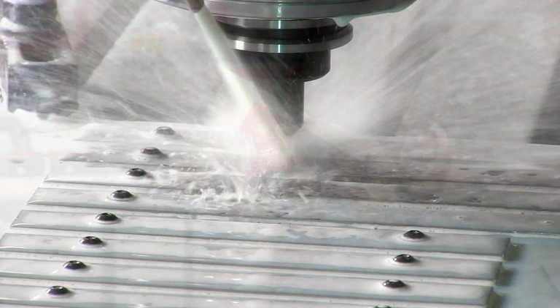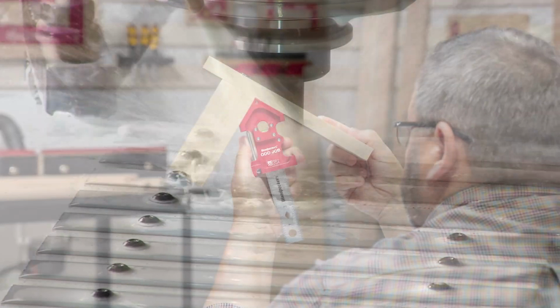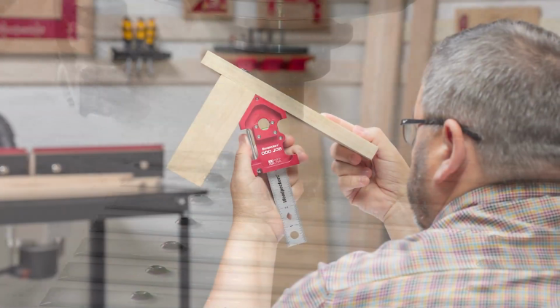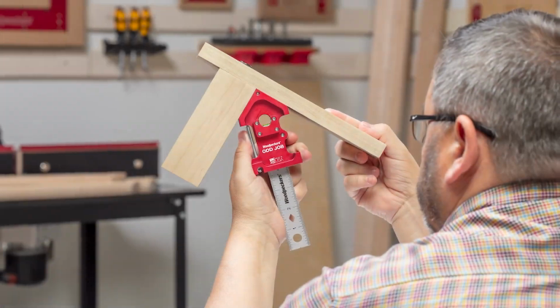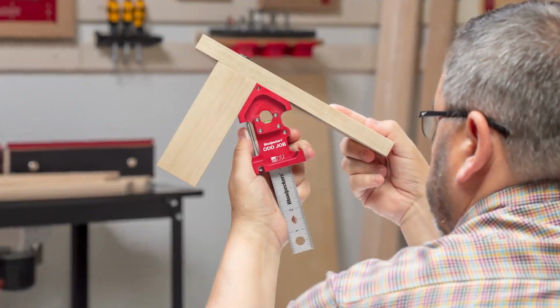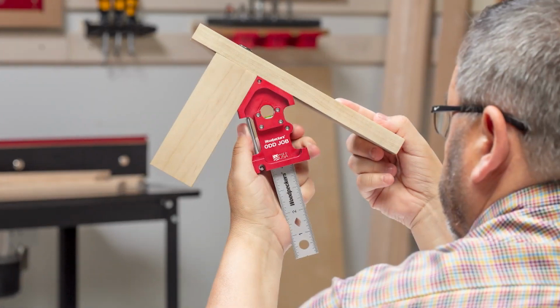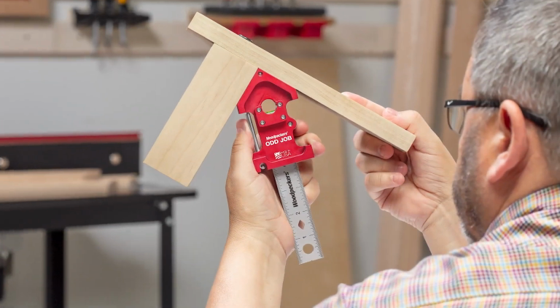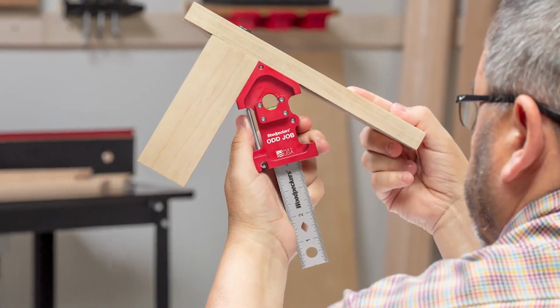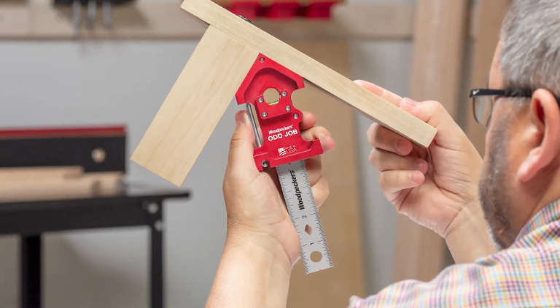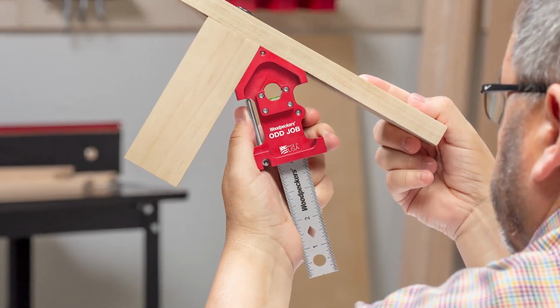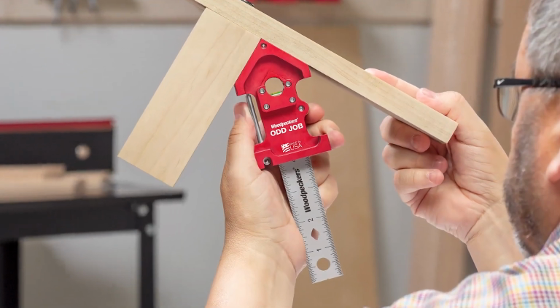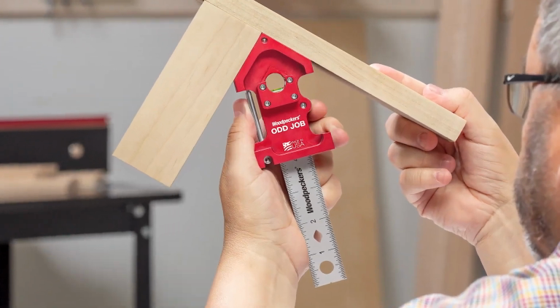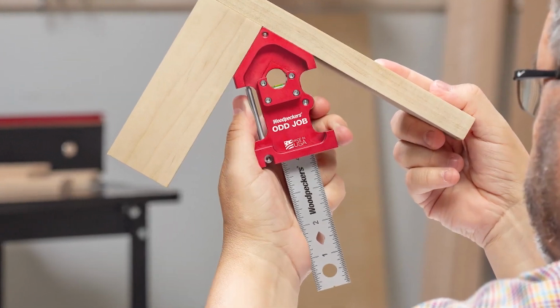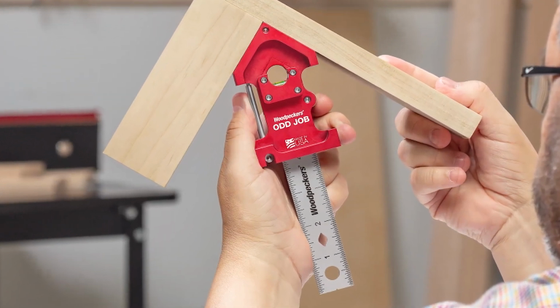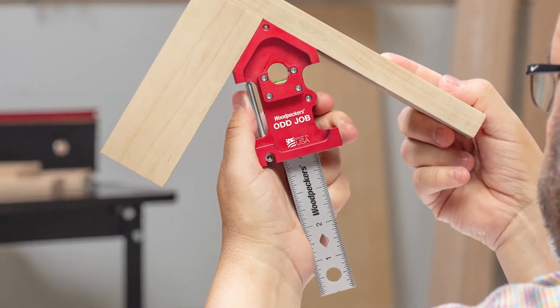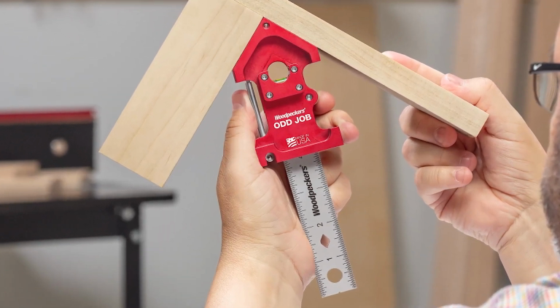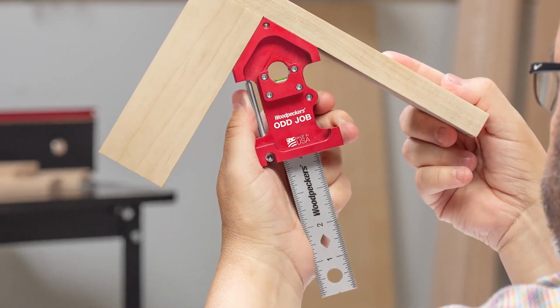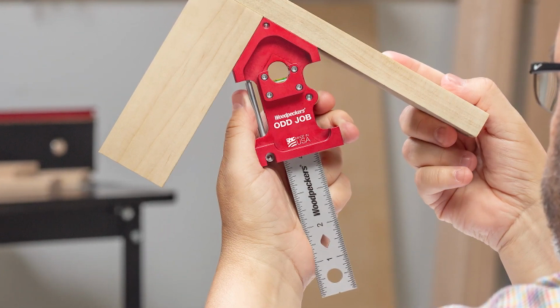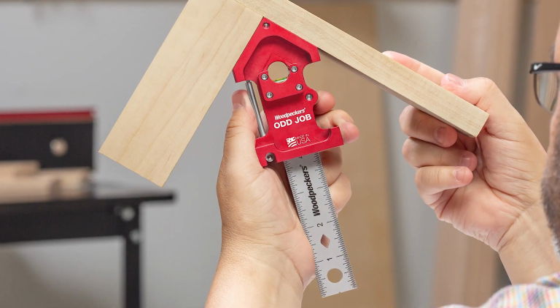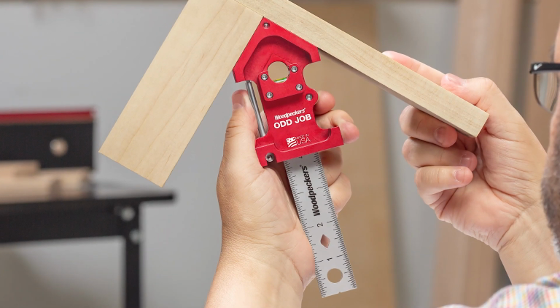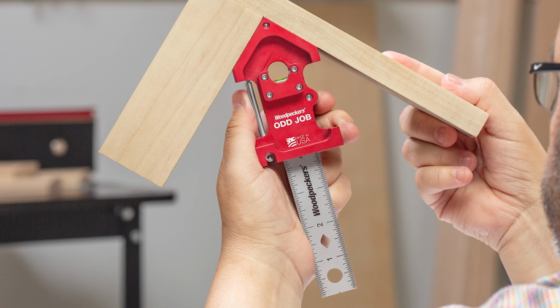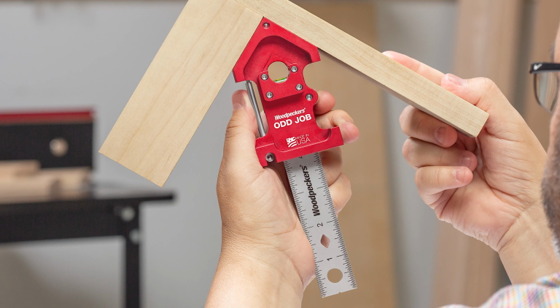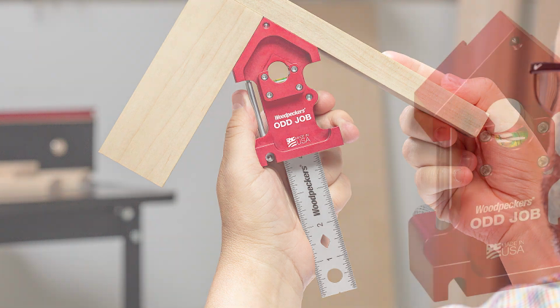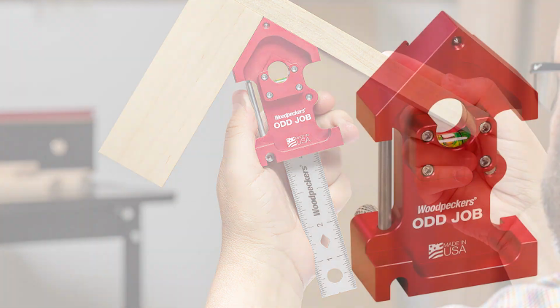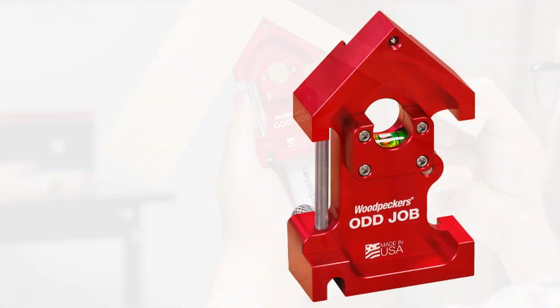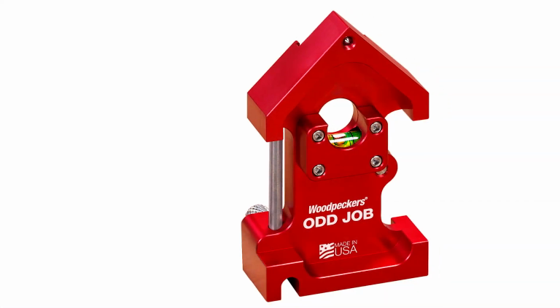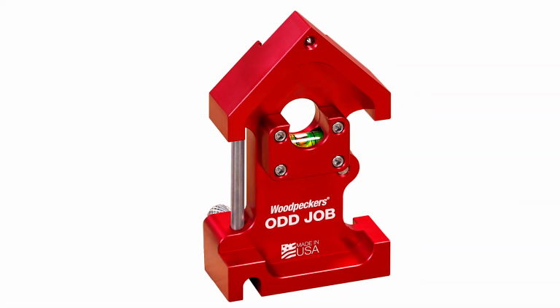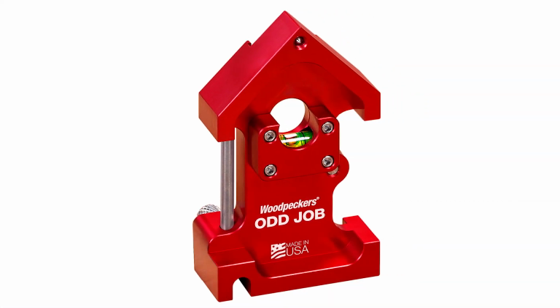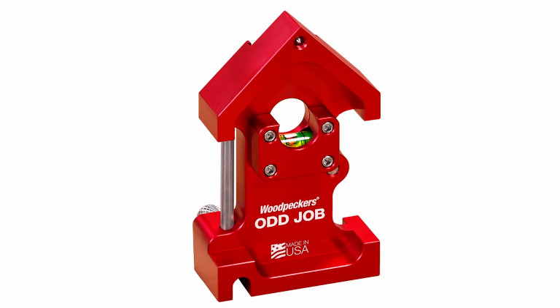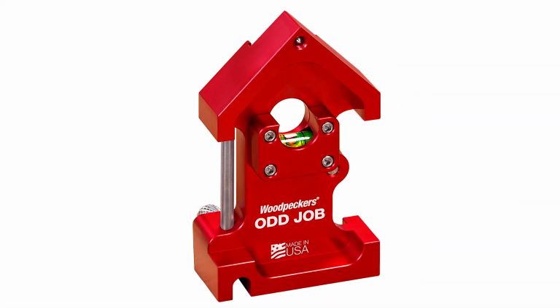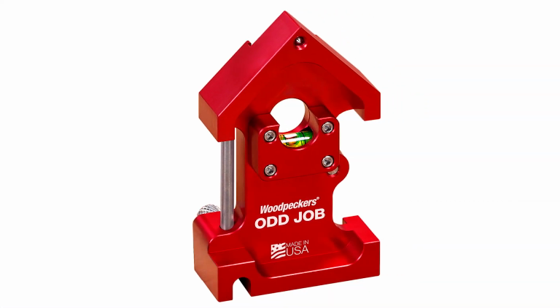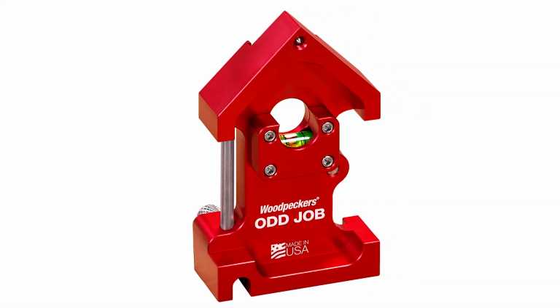The shop is now manufacturing the one-time tools Oddjob and Oddjob XL. Let's see how they're made.